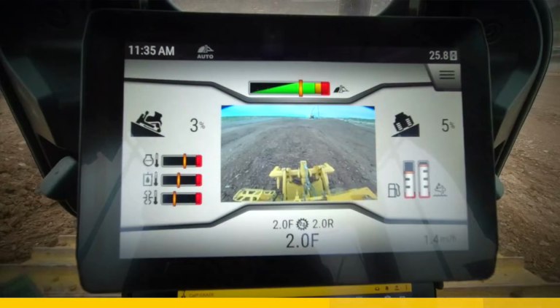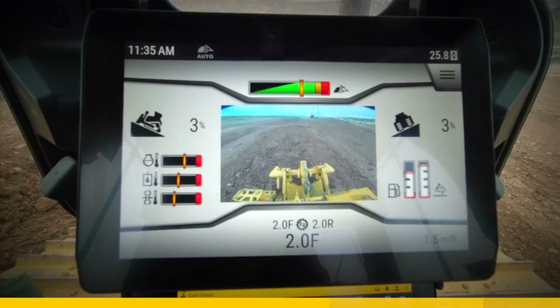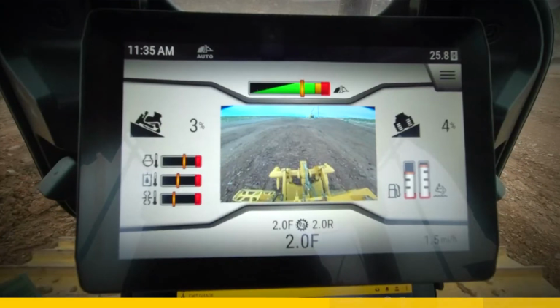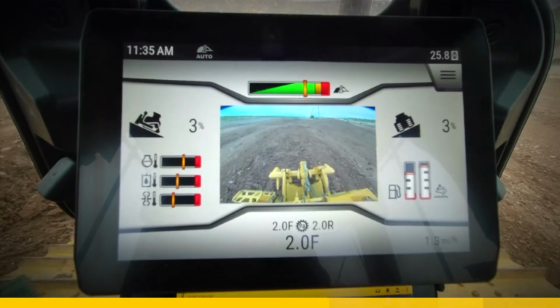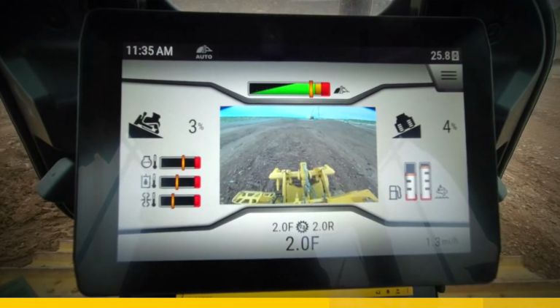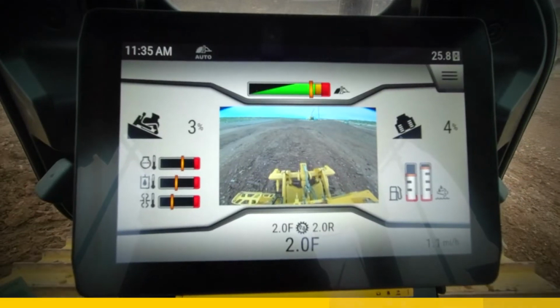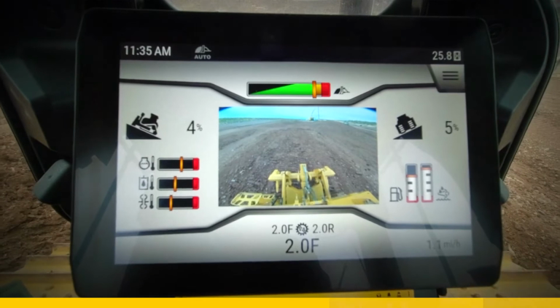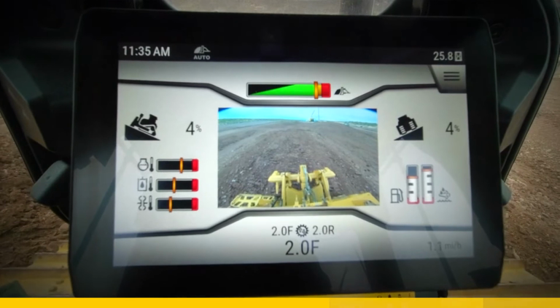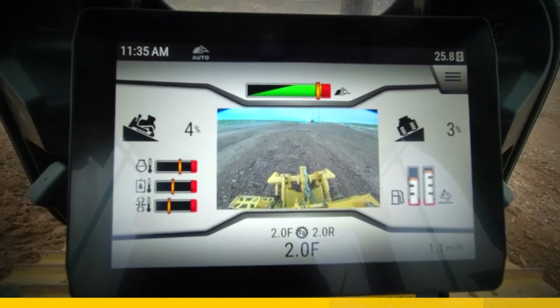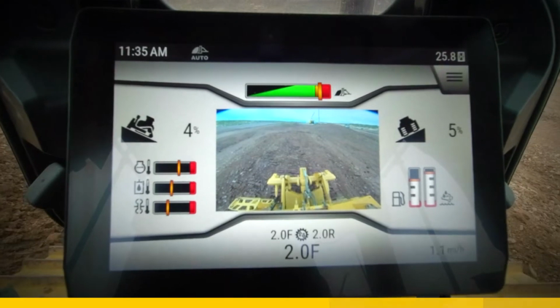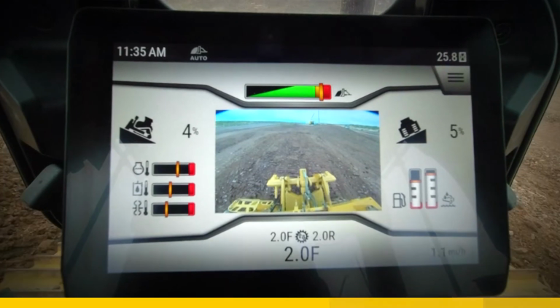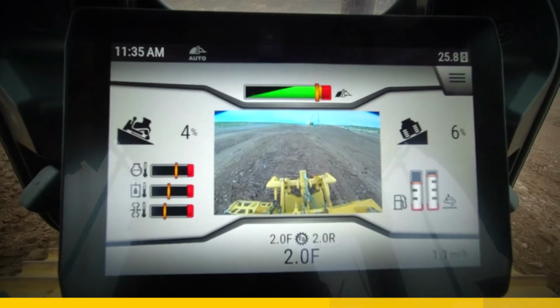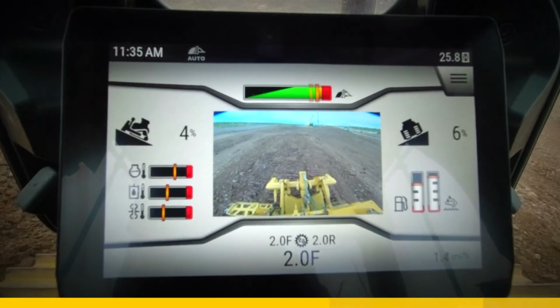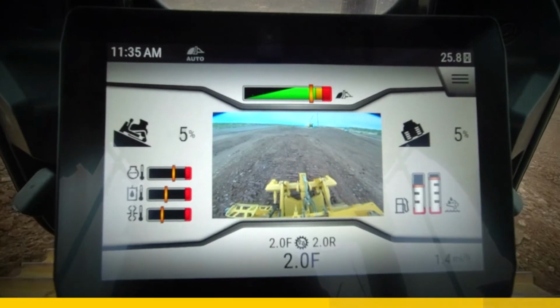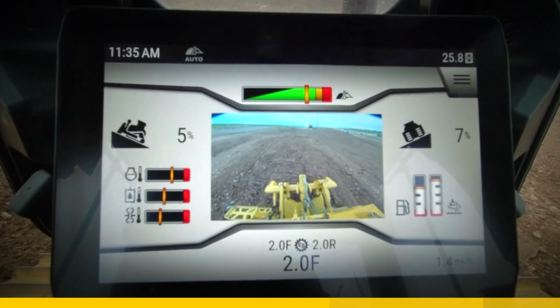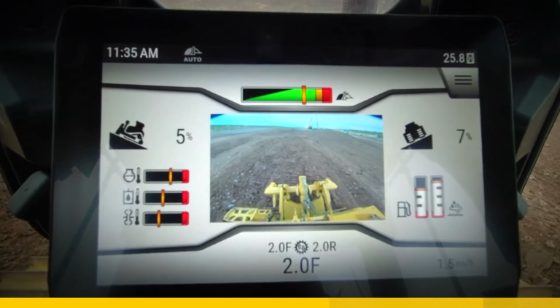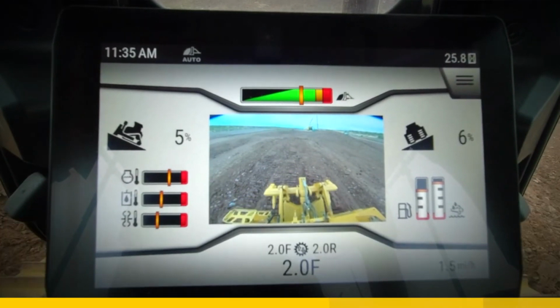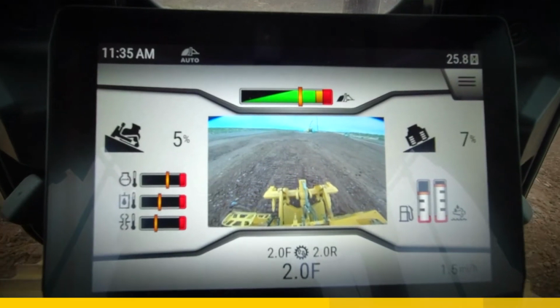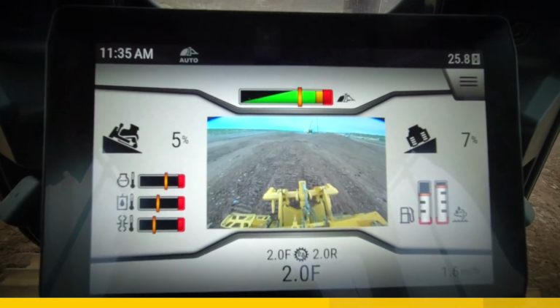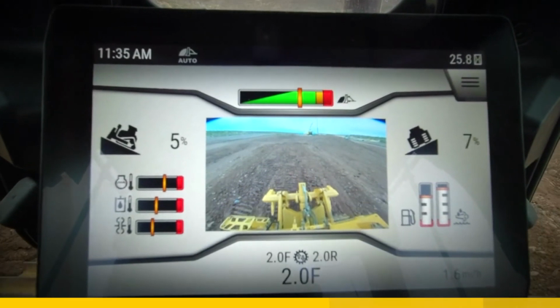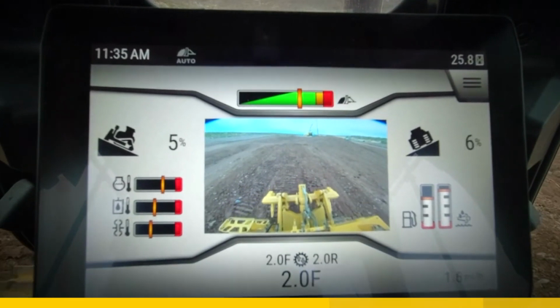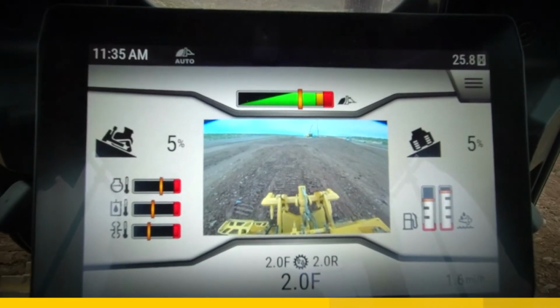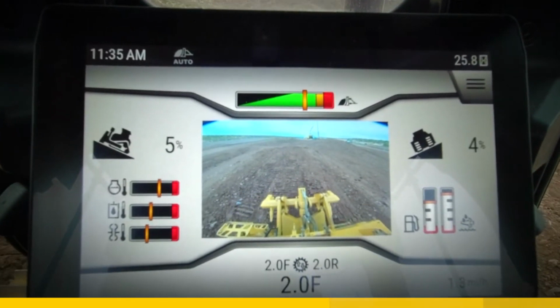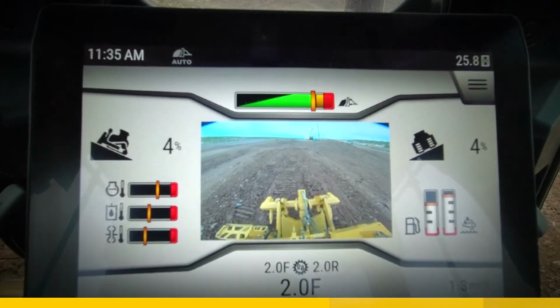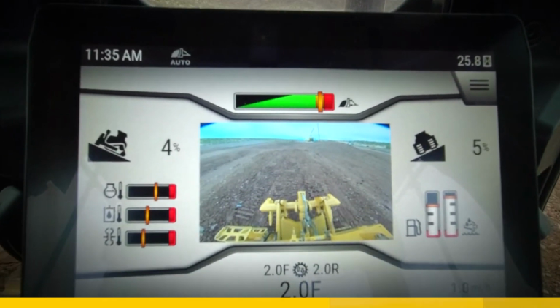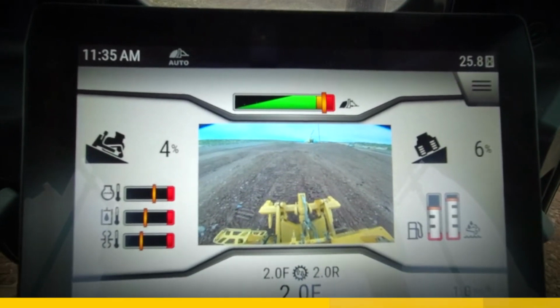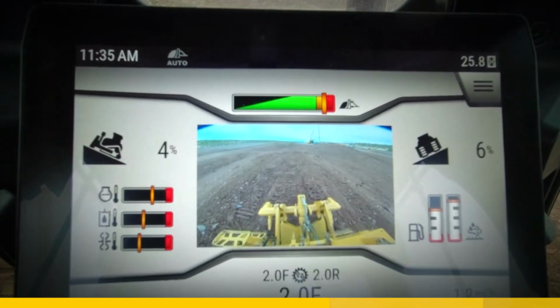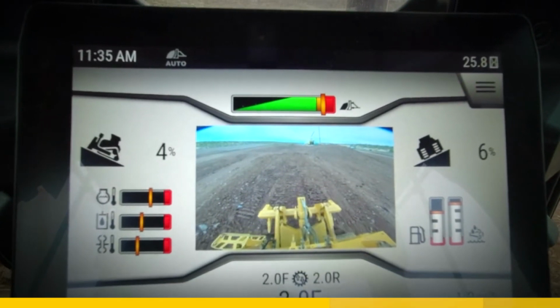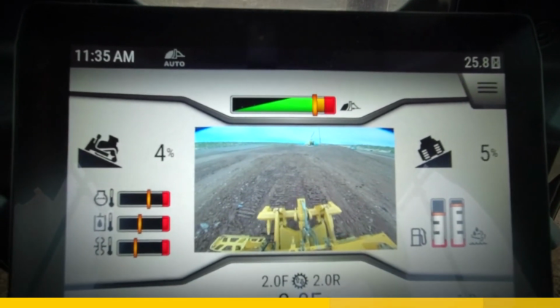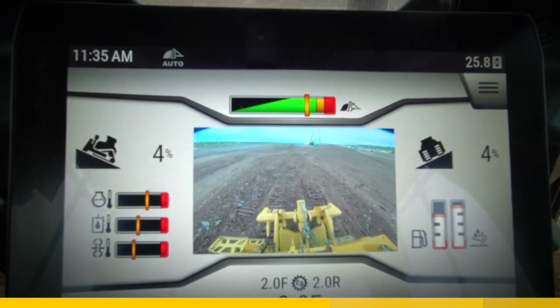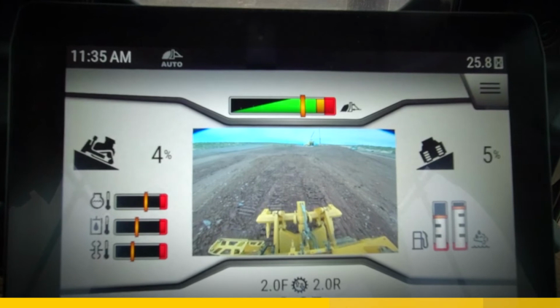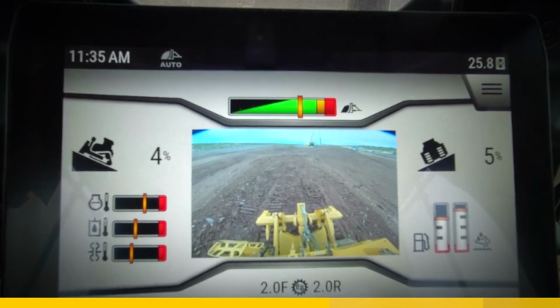Blade load monitor gives the operator a real-time view of how much work the dozer is doing, encouraging every push to be the most efficient and productive.